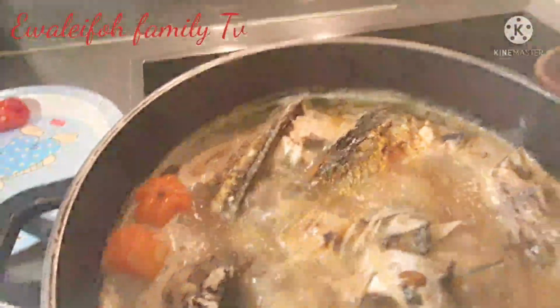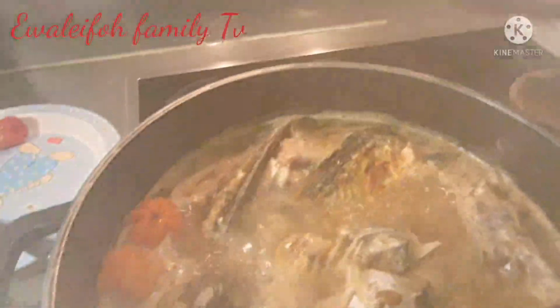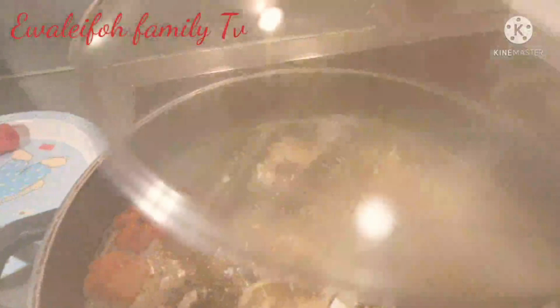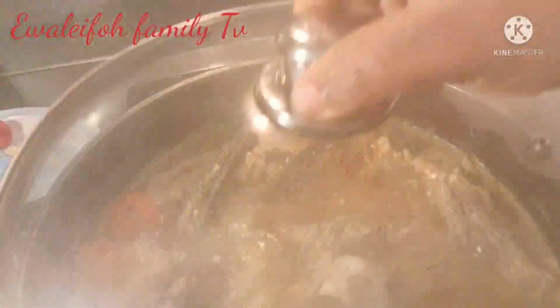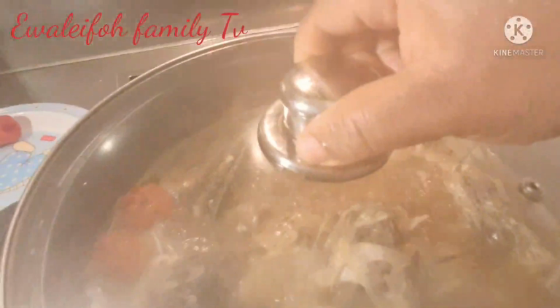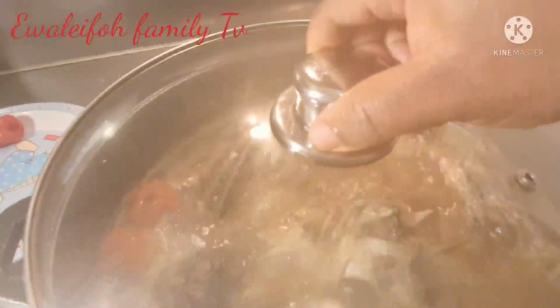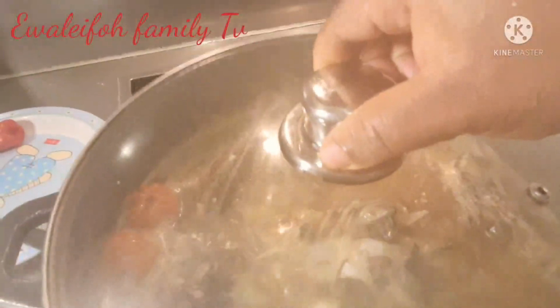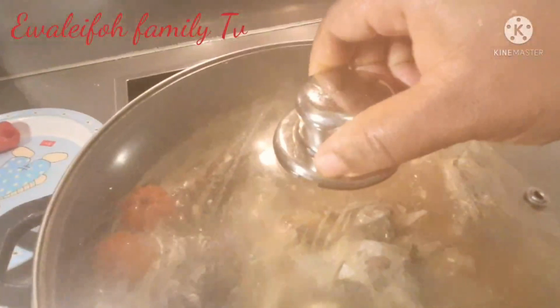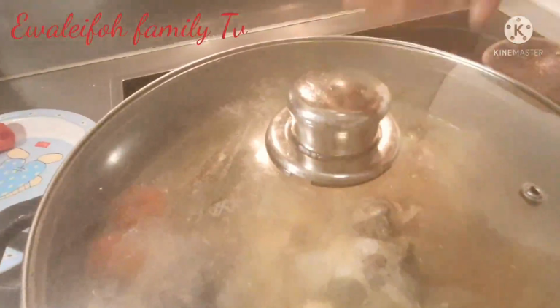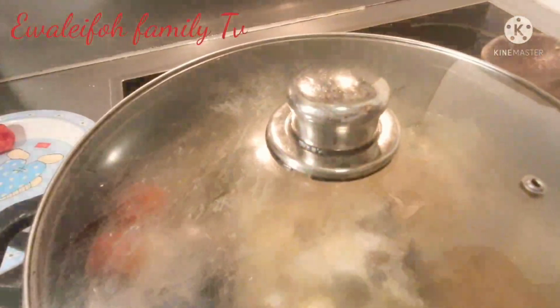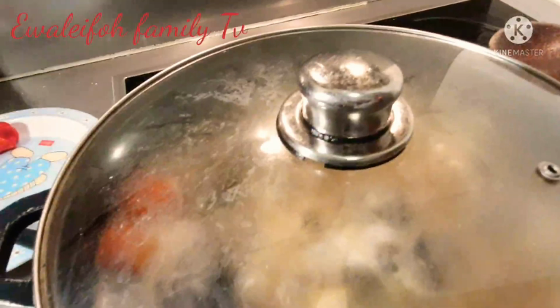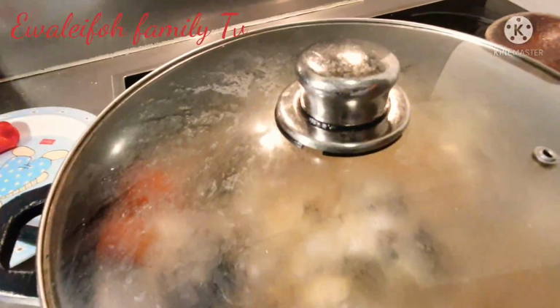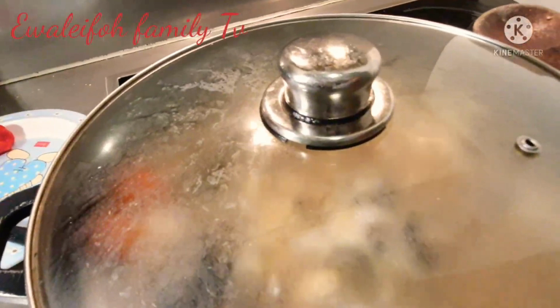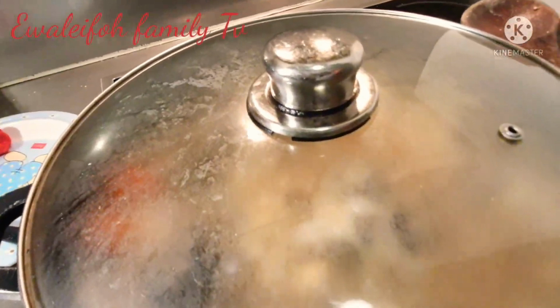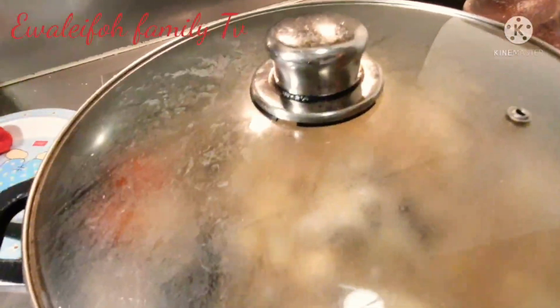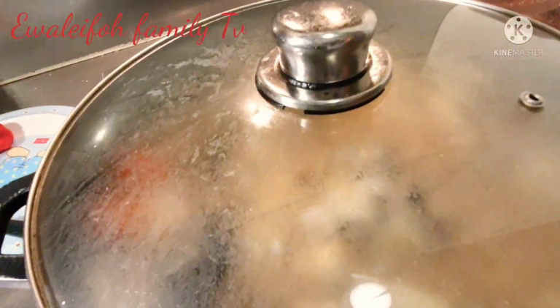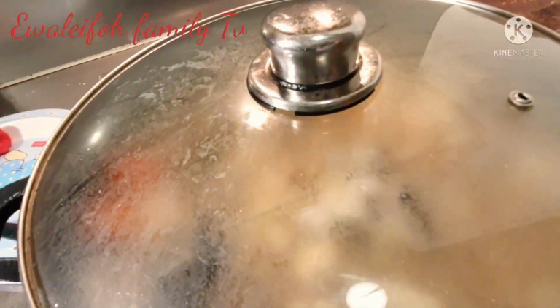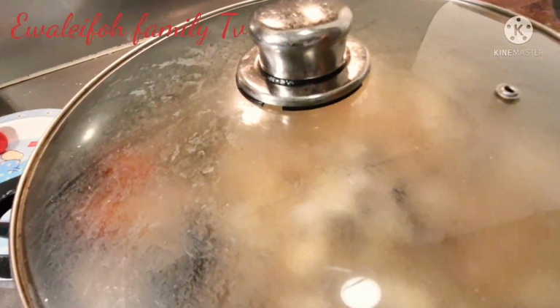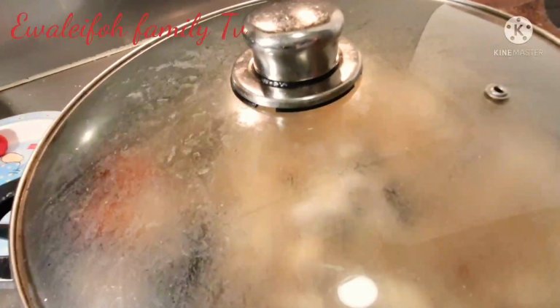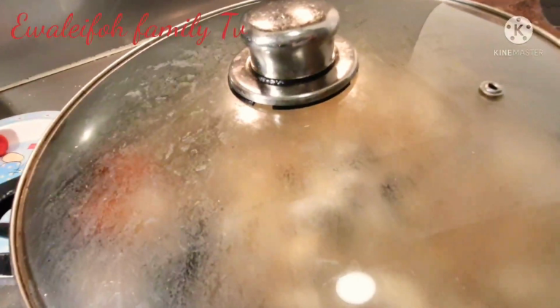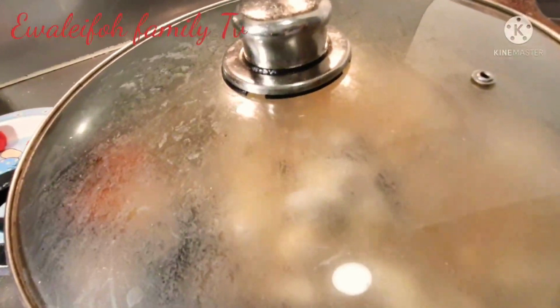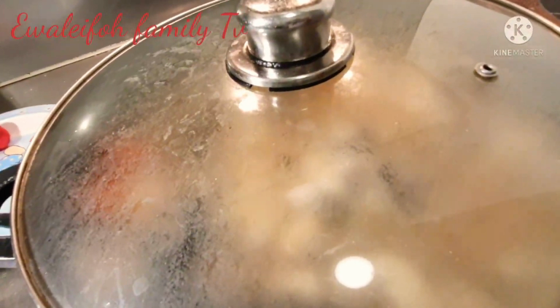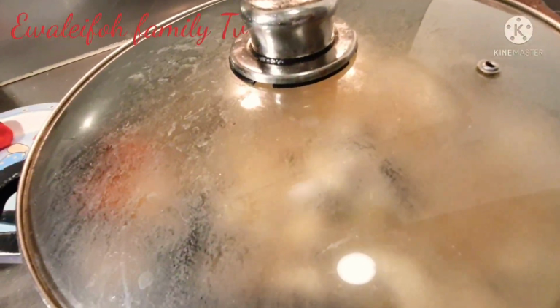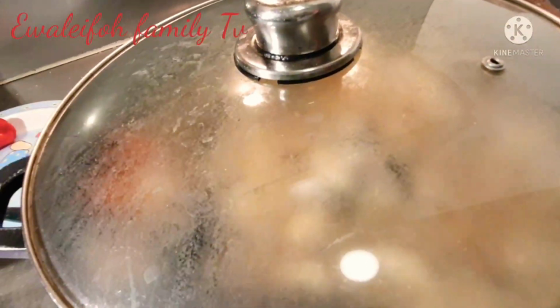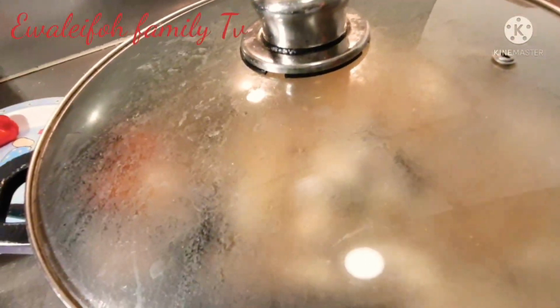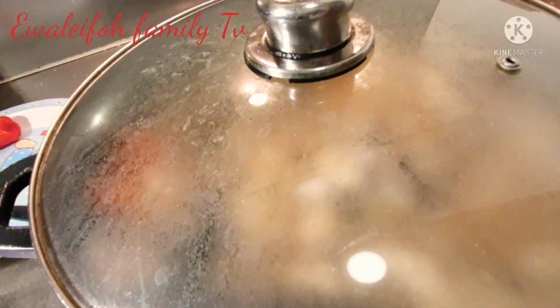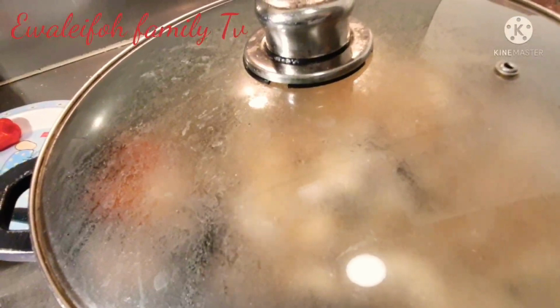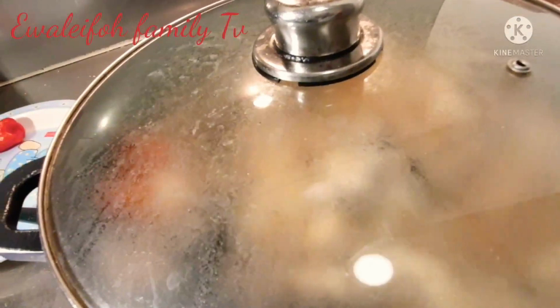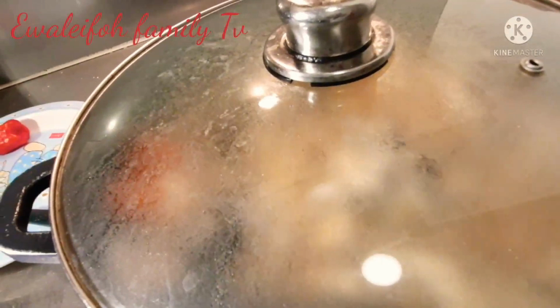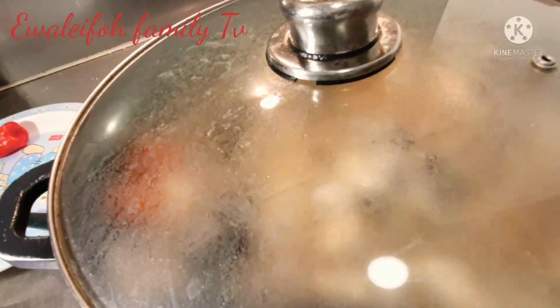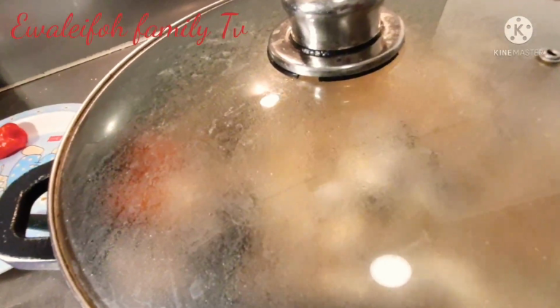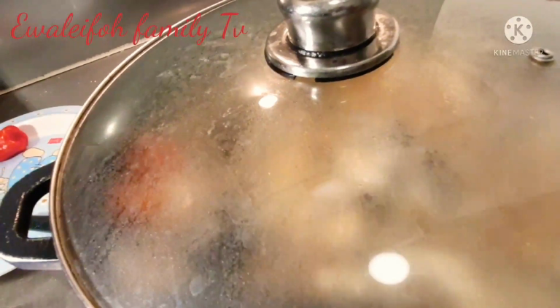Cover it to cook again. Stay tuned and watch to the end — the soup is simple to cook.